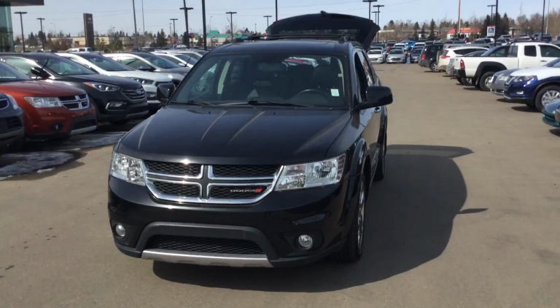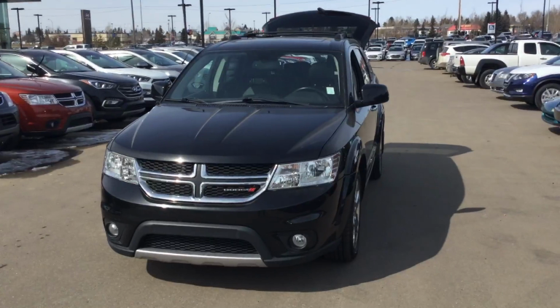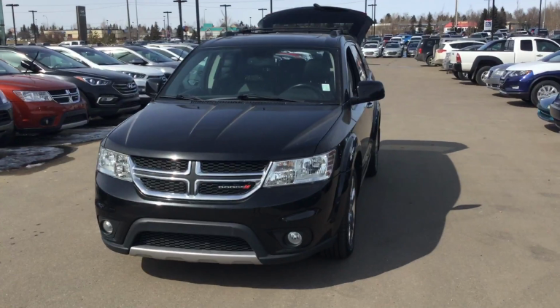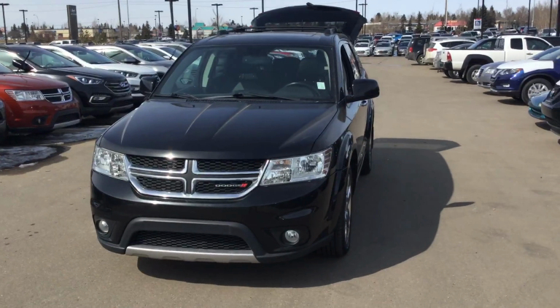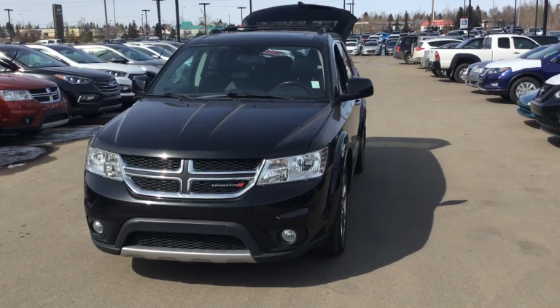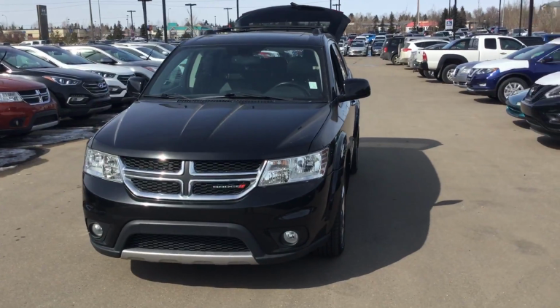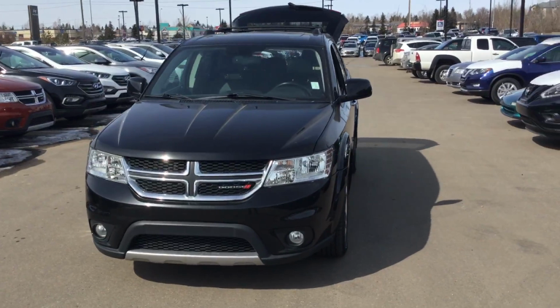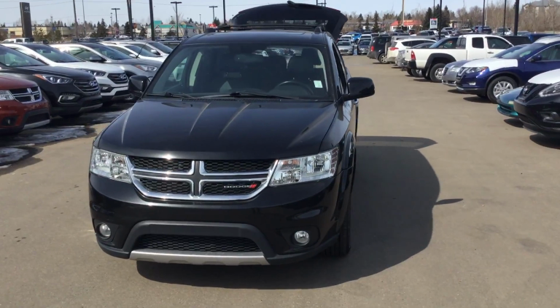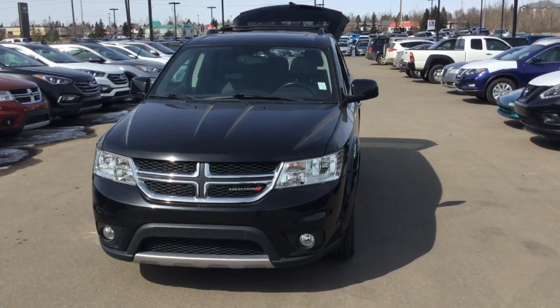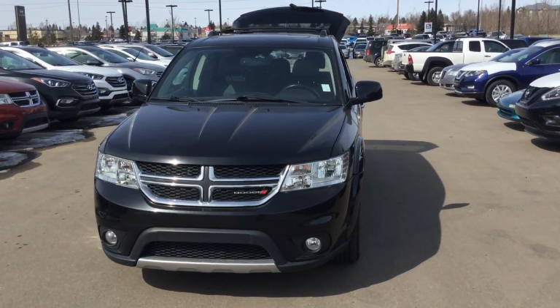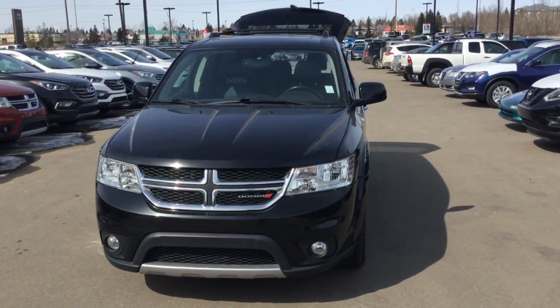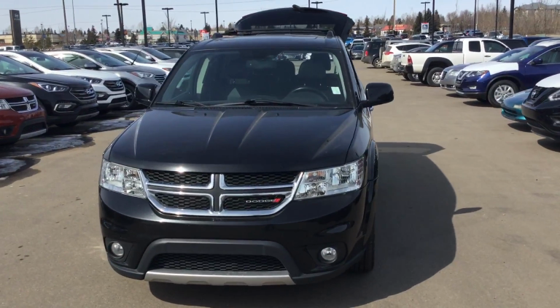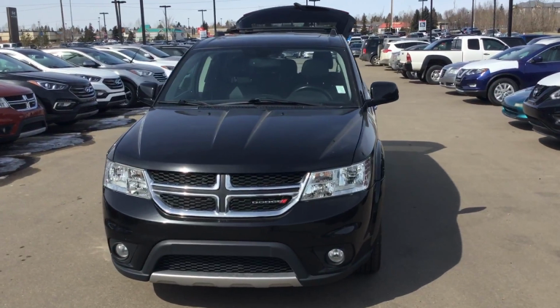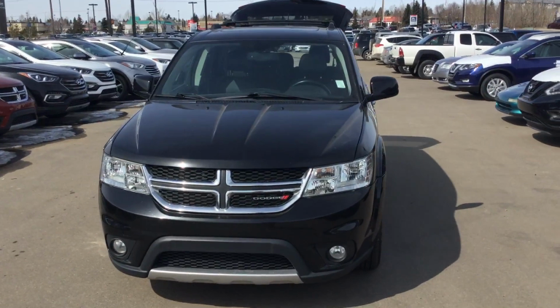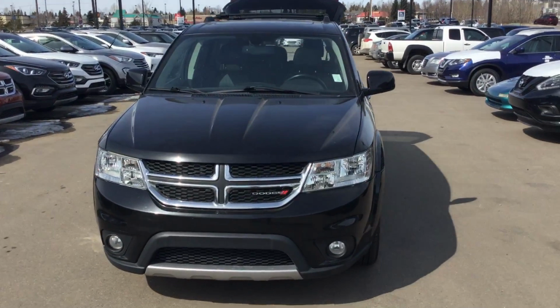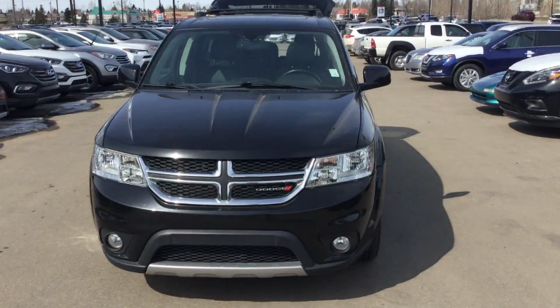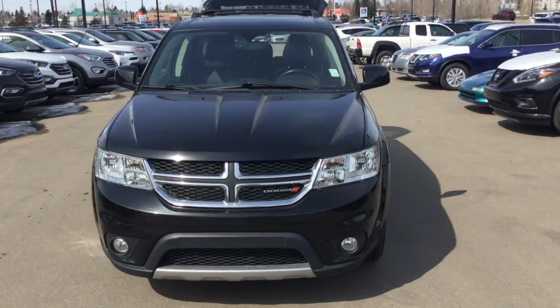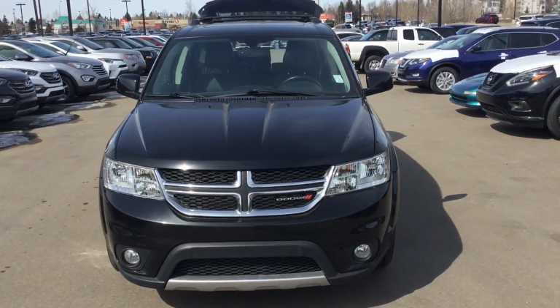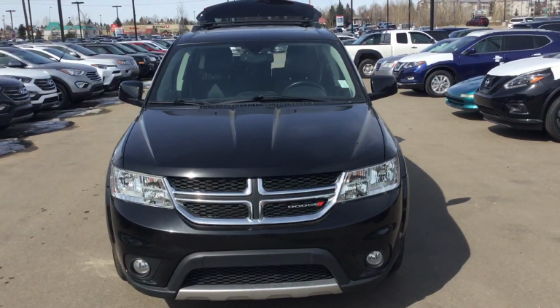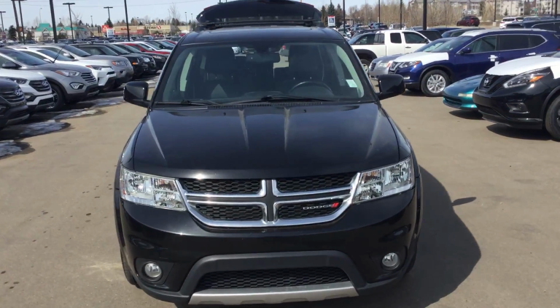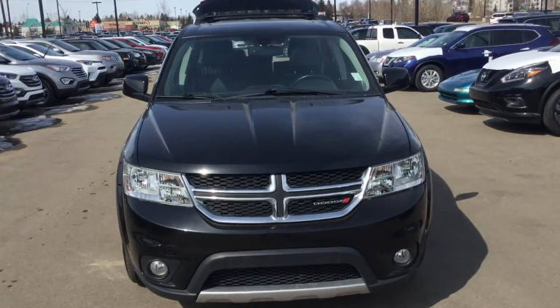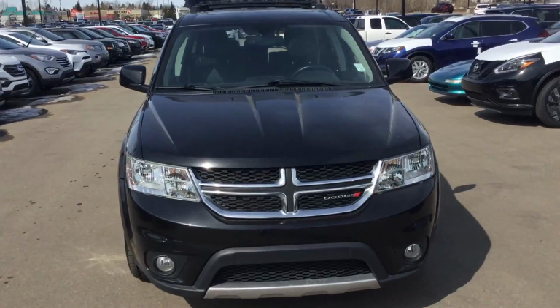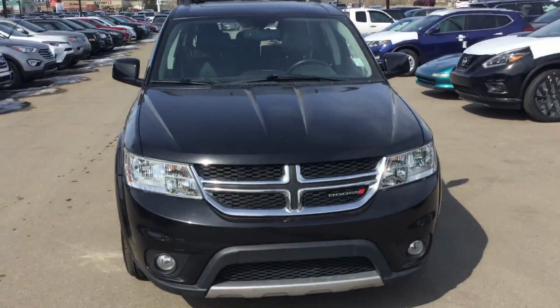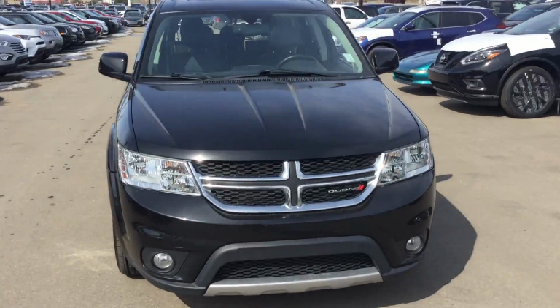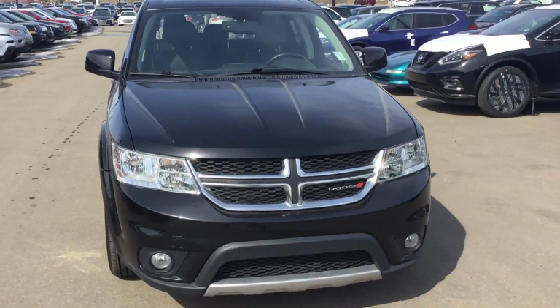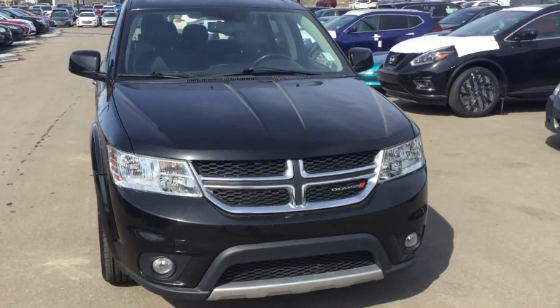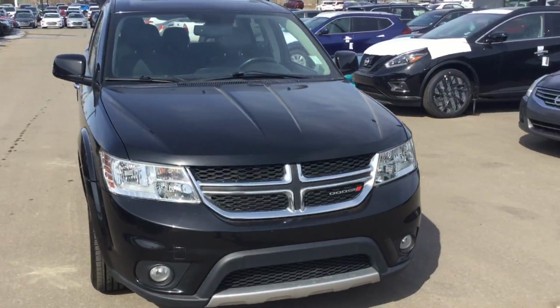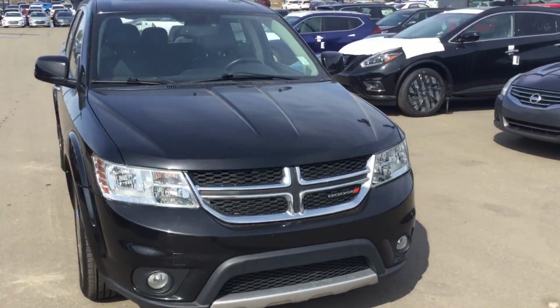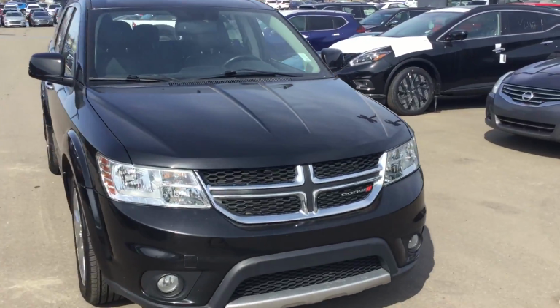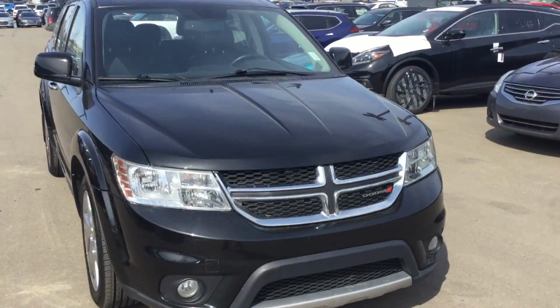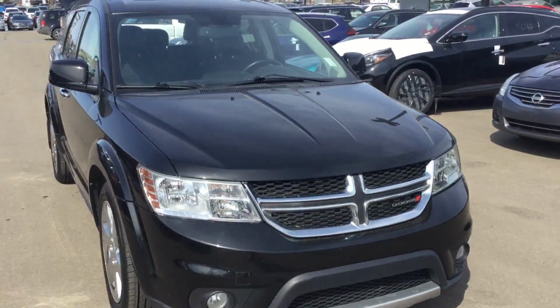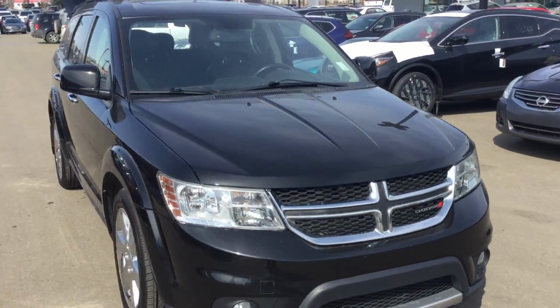Hi Chris, how are you? This is Harwin from River City Hyundai. I'm here to show you our 2012 Dodge Journey.